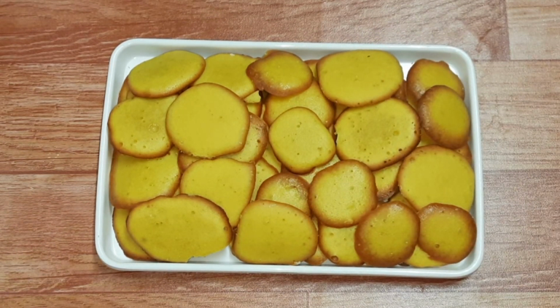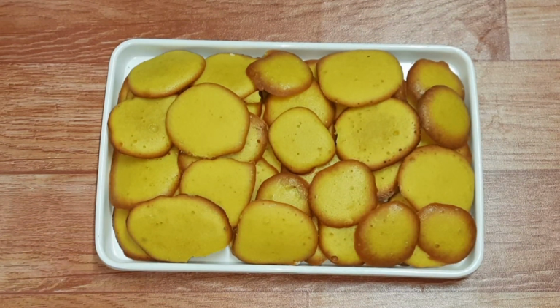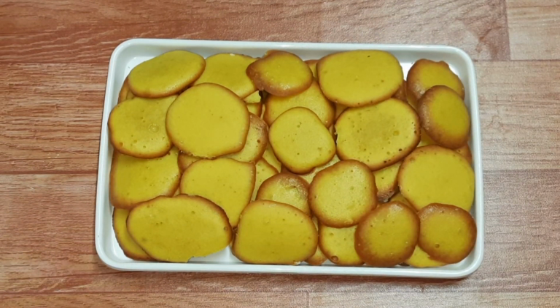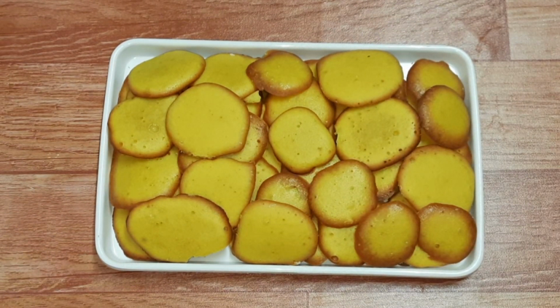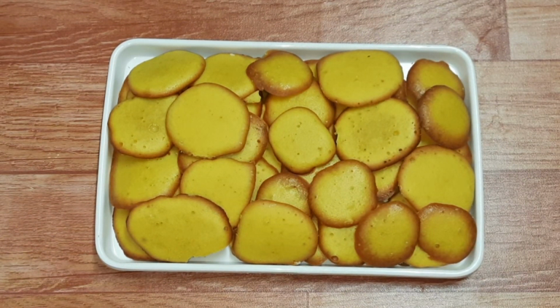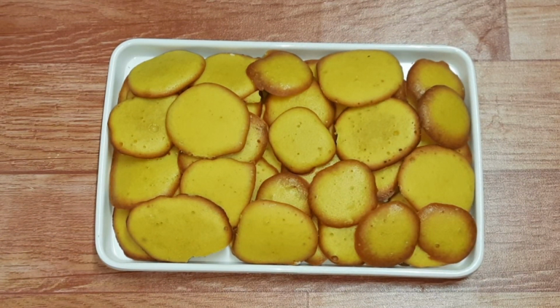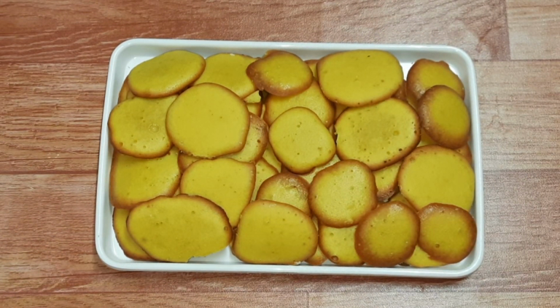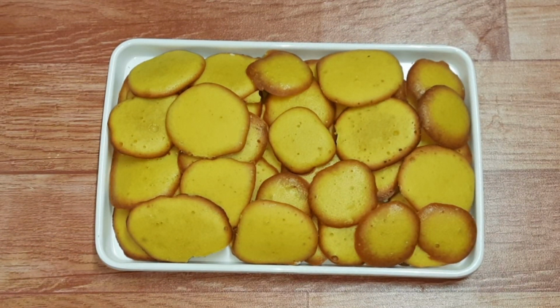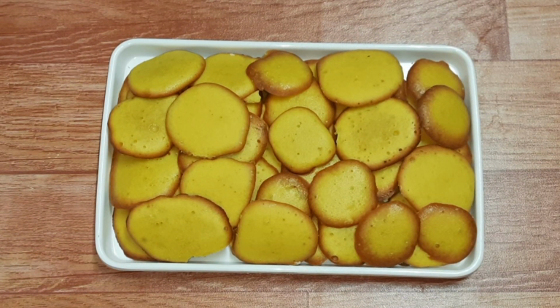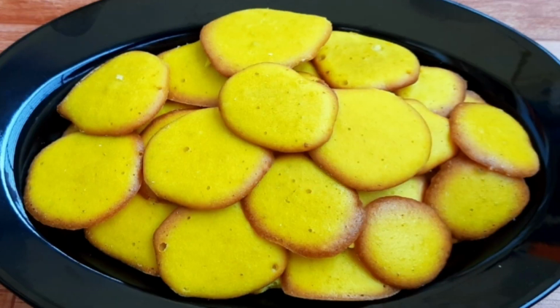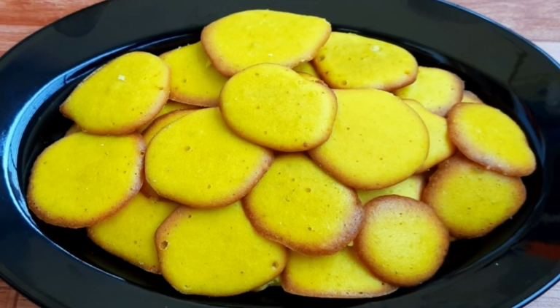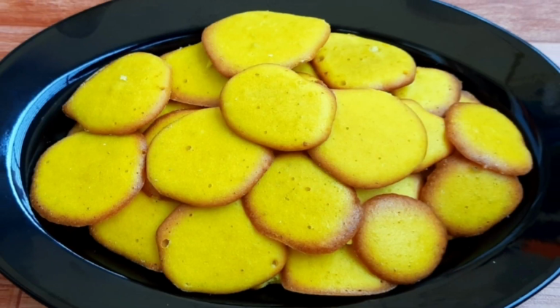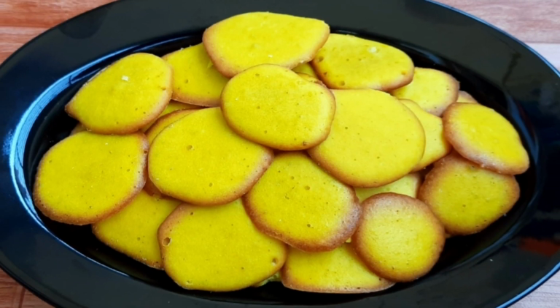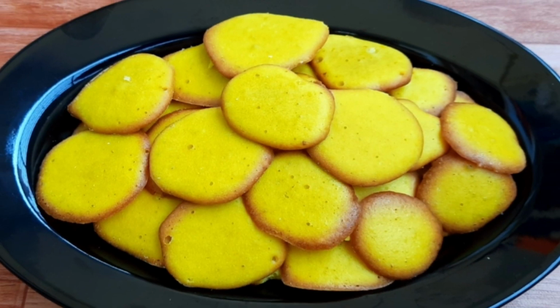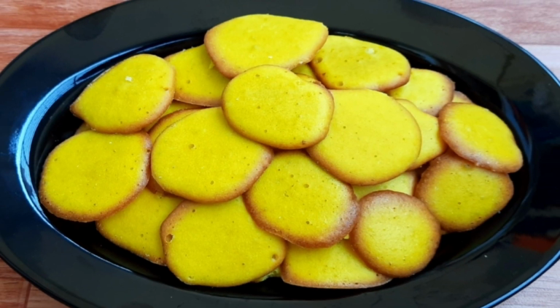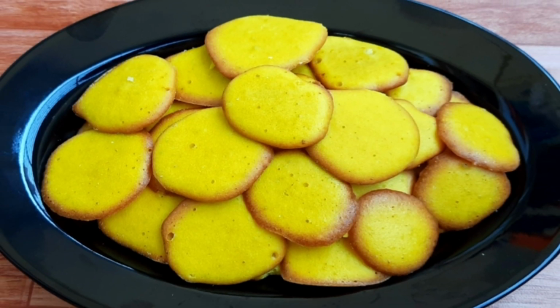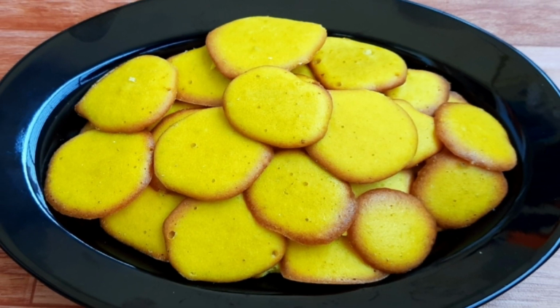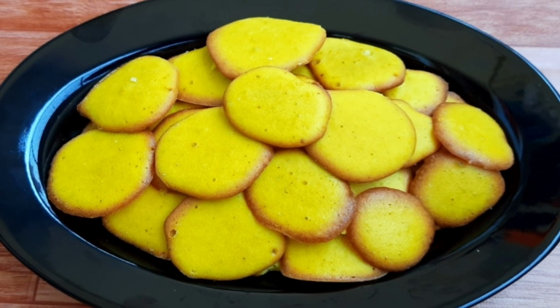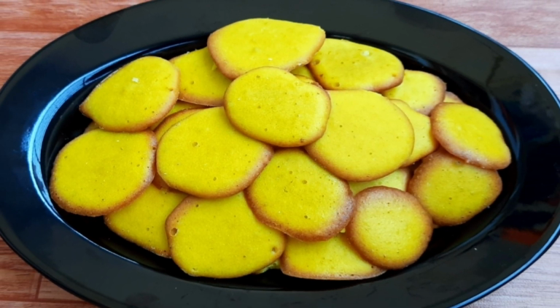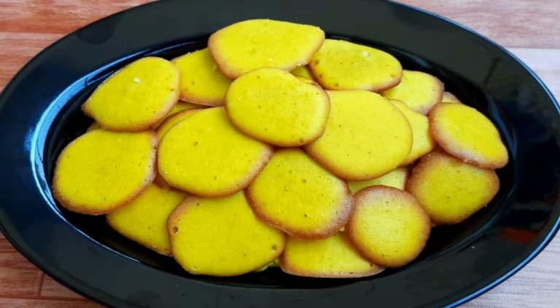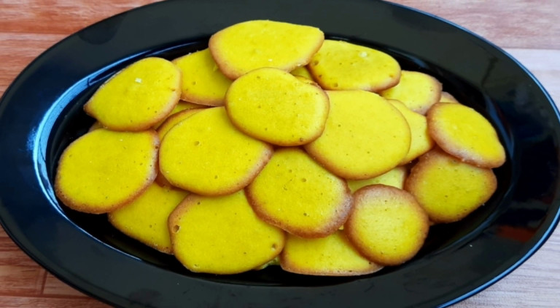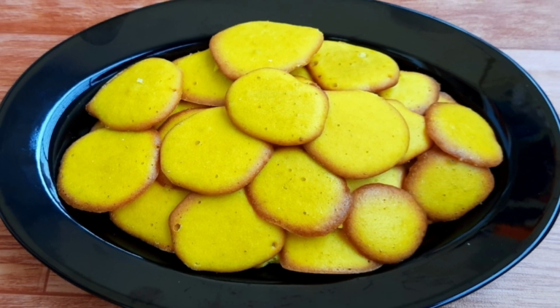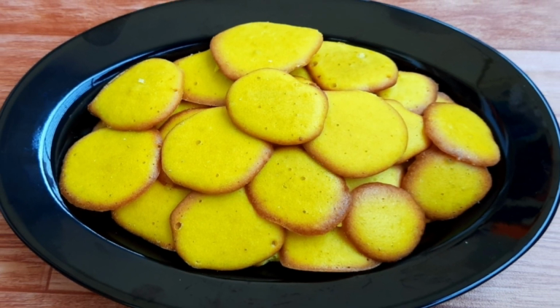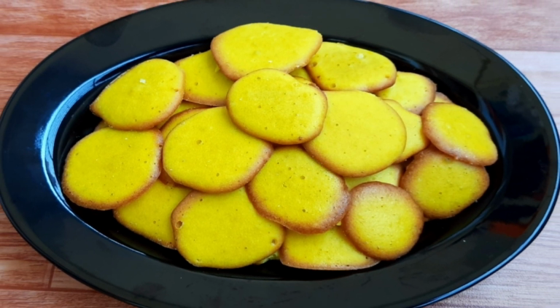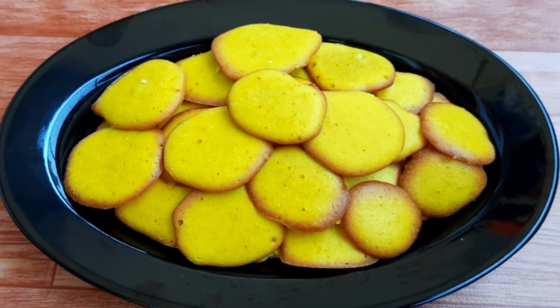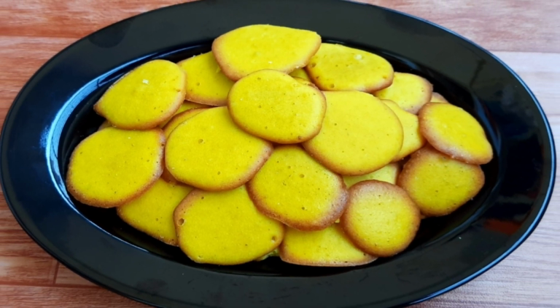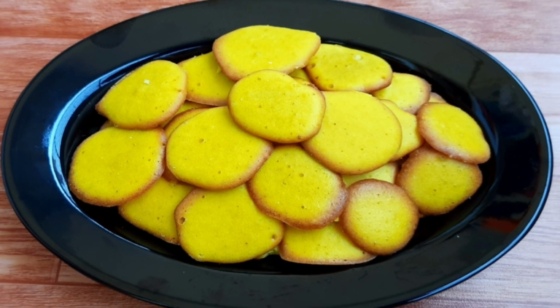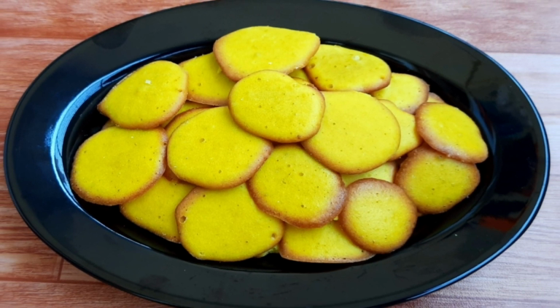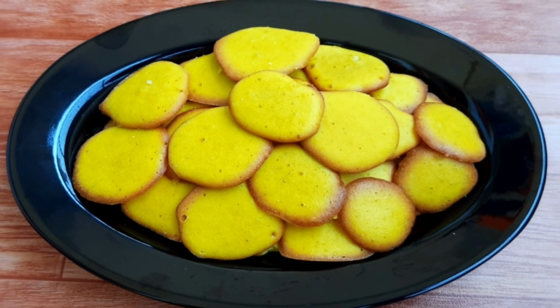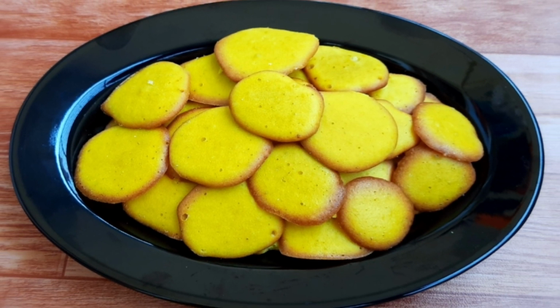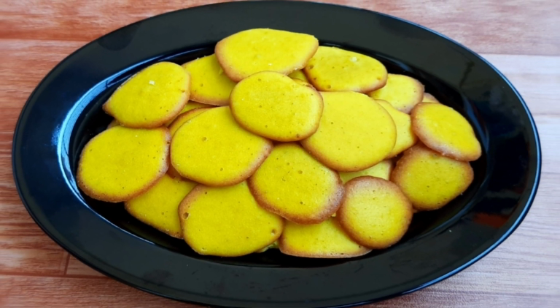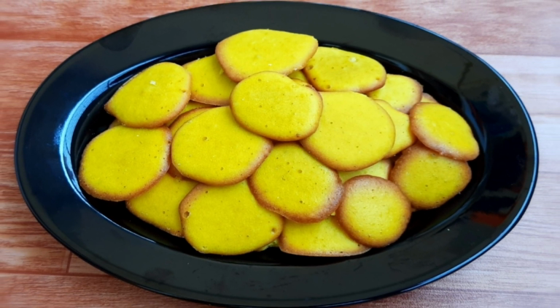The ingredients are very simple. I am going to make the texture of the dough ingredients.